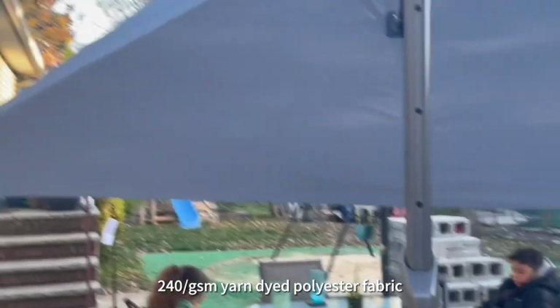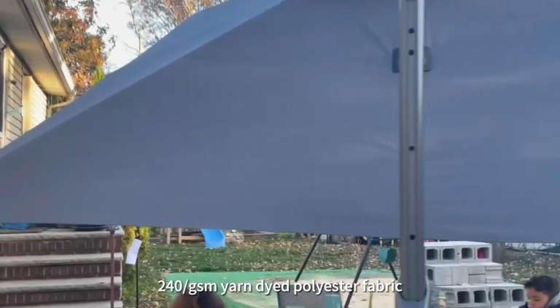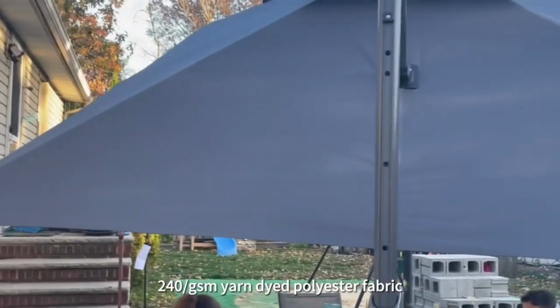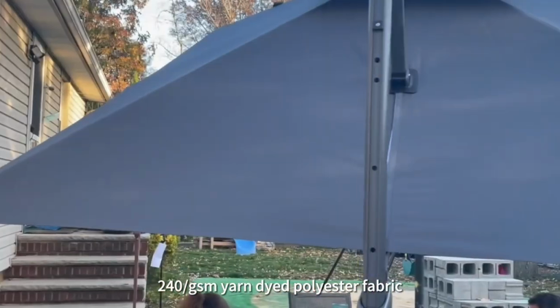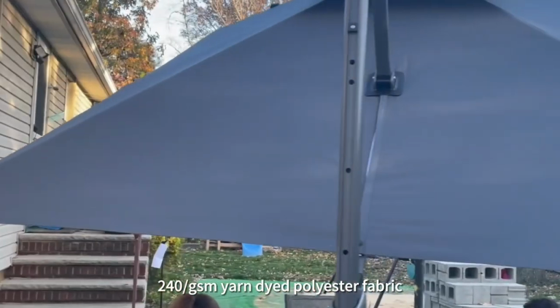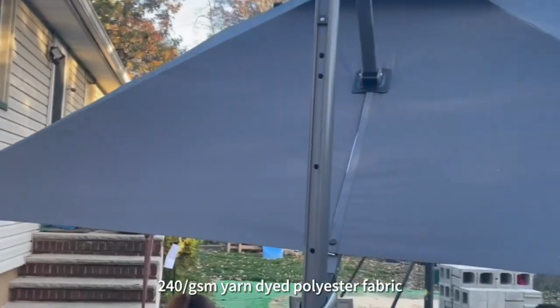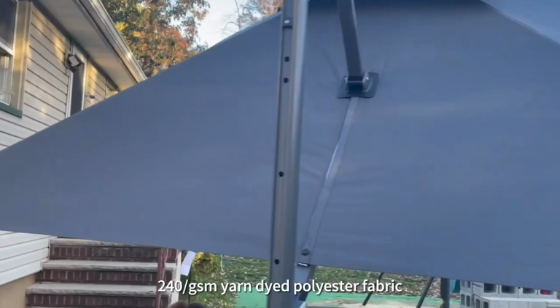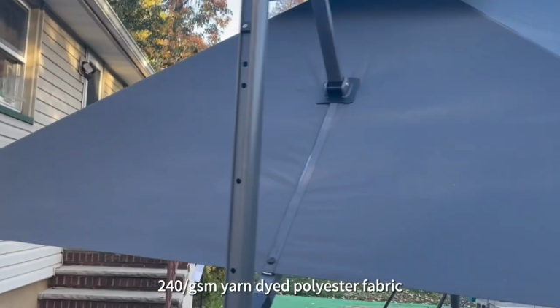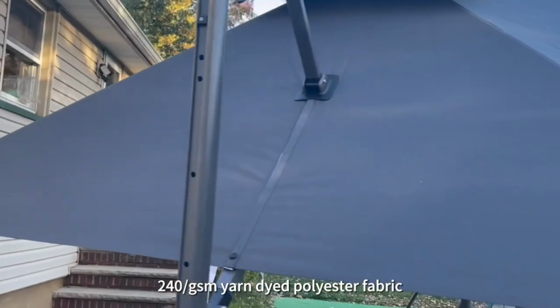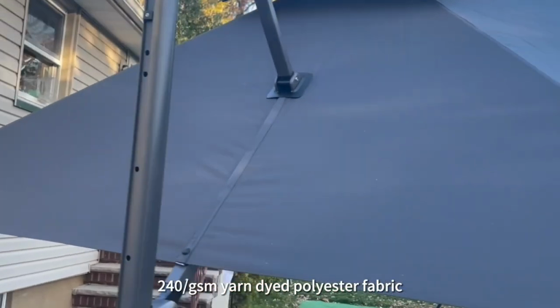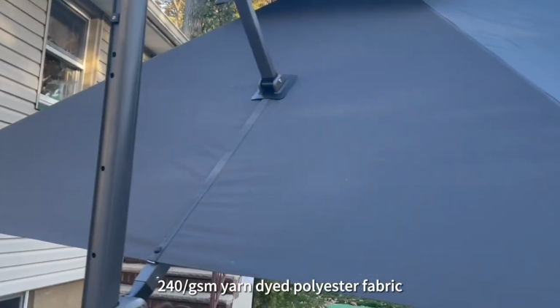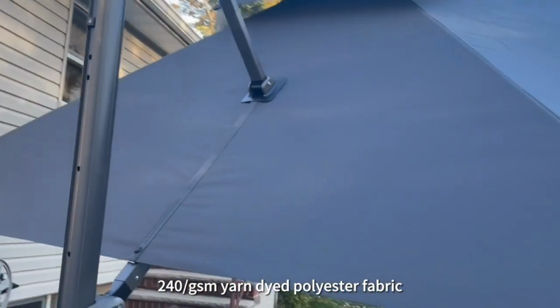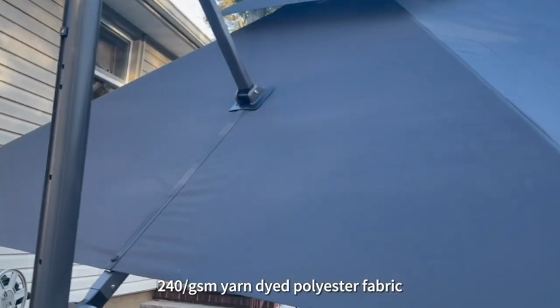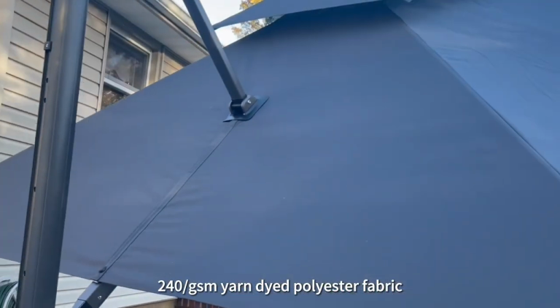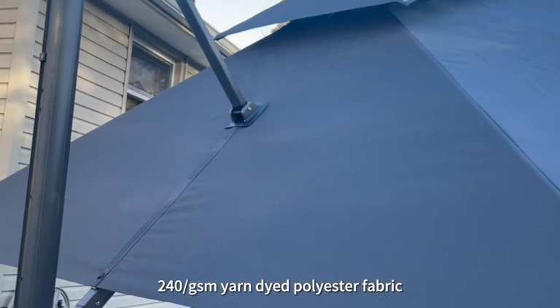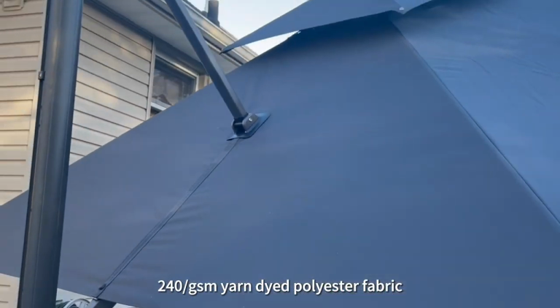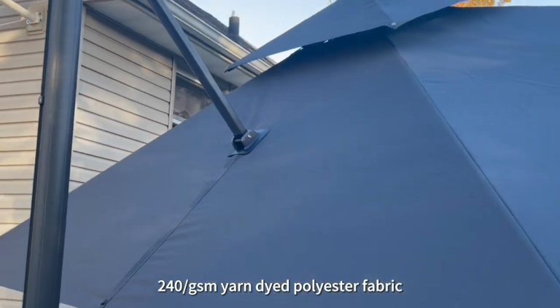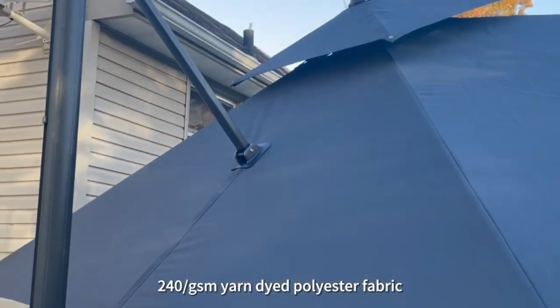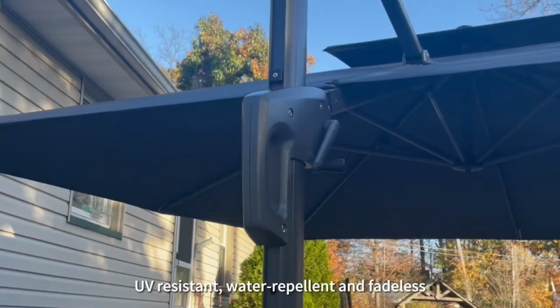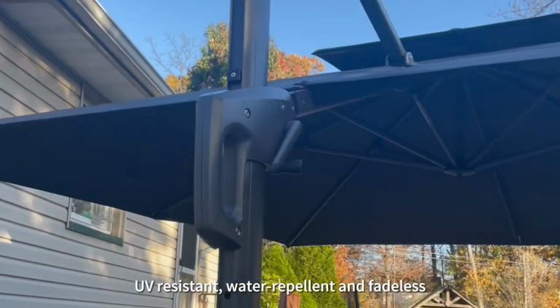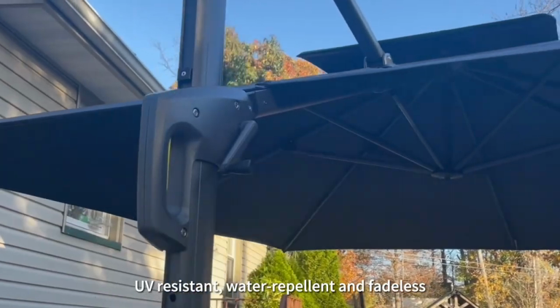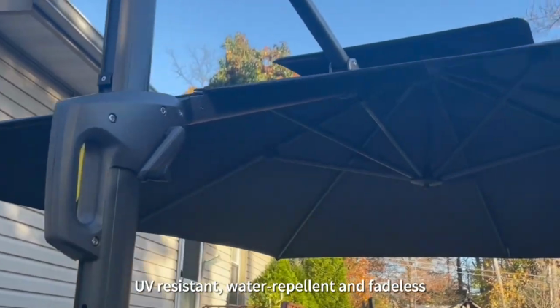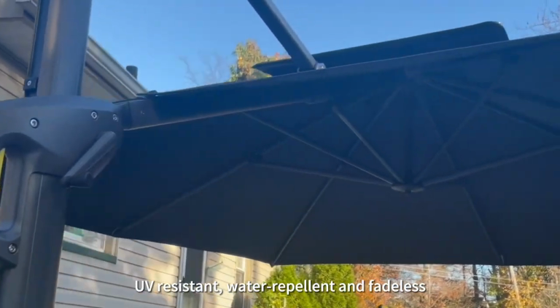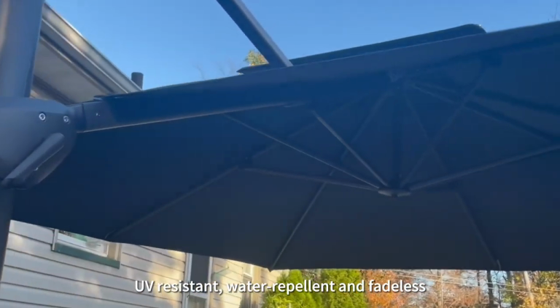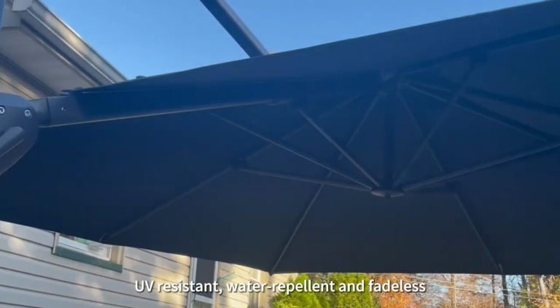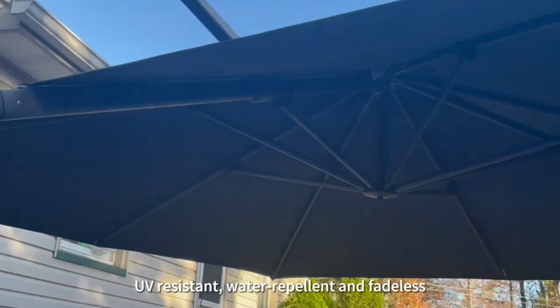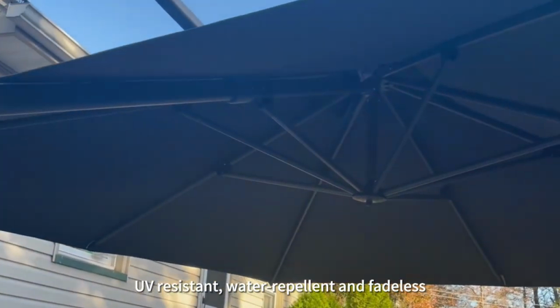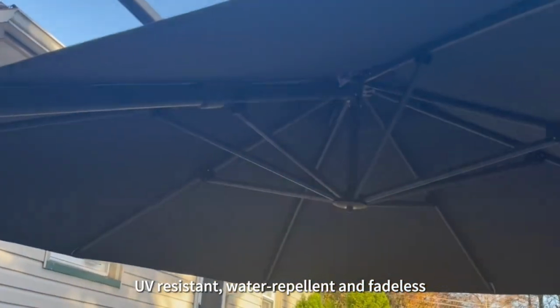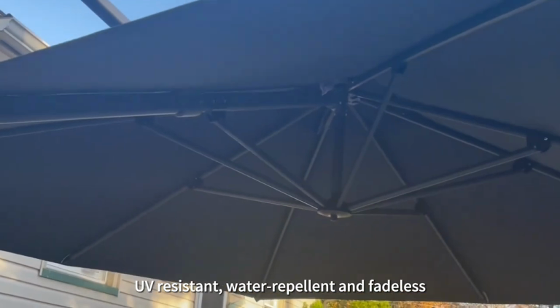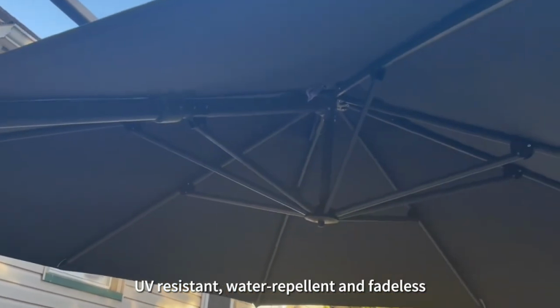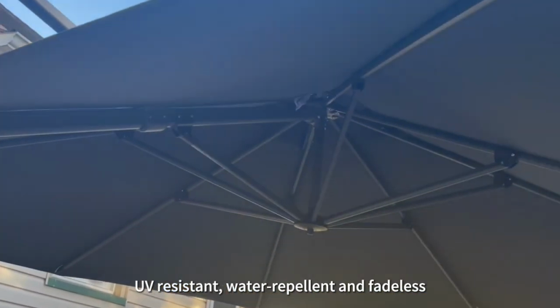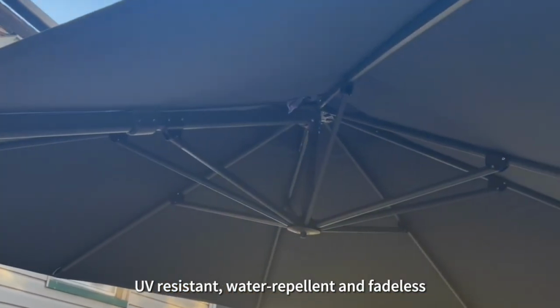240 GSM yarn dyed polyester fabric. UV resistant, water repellent and fadeless.